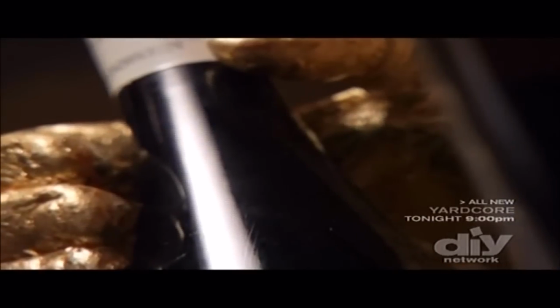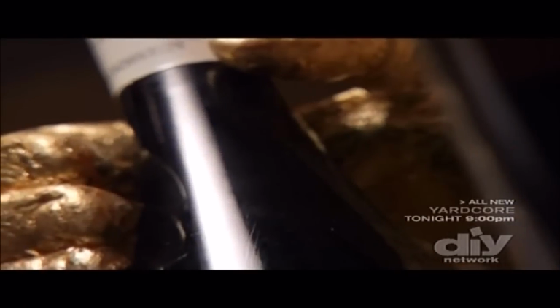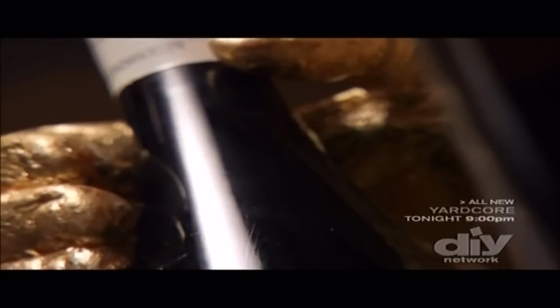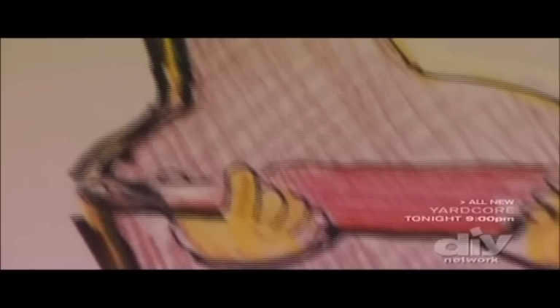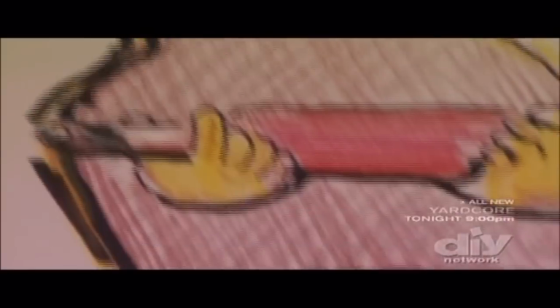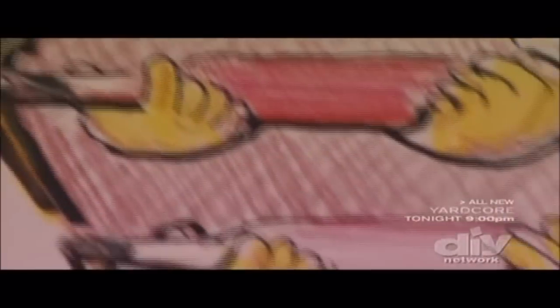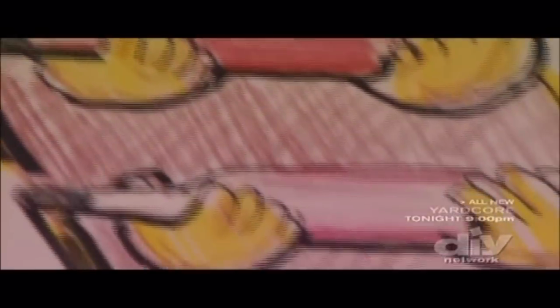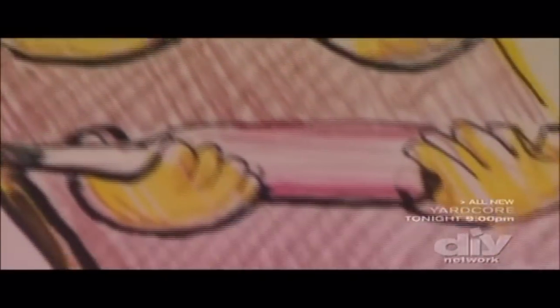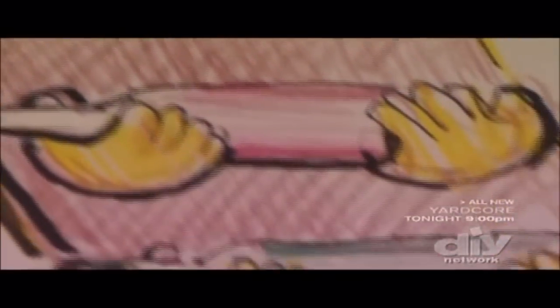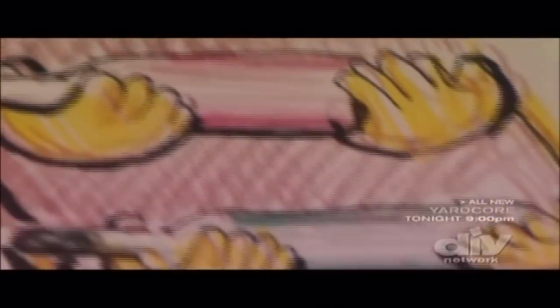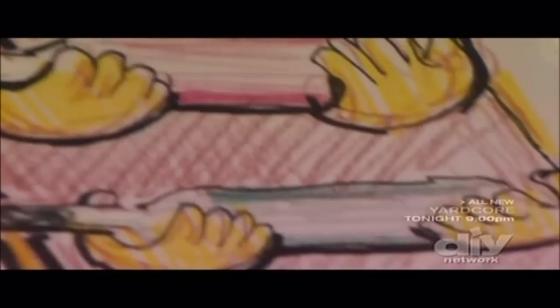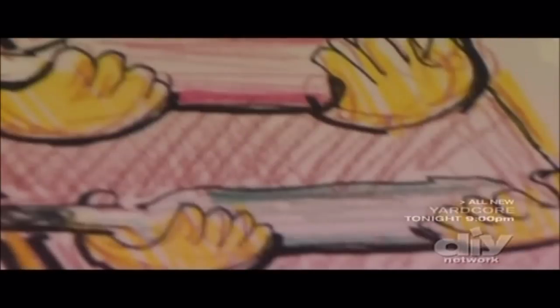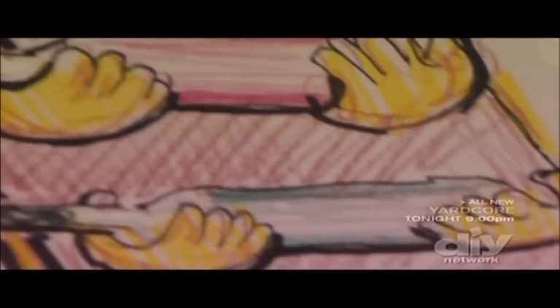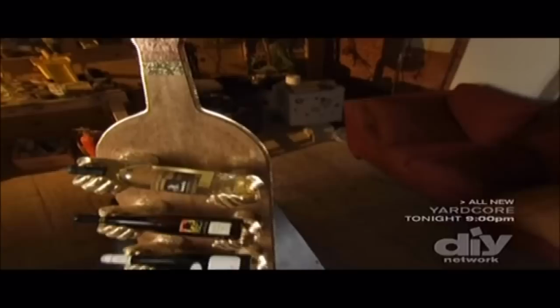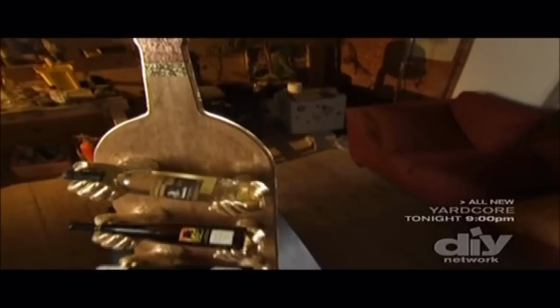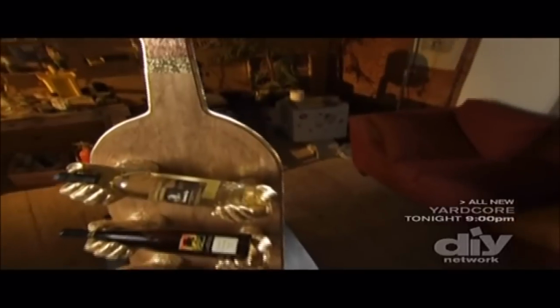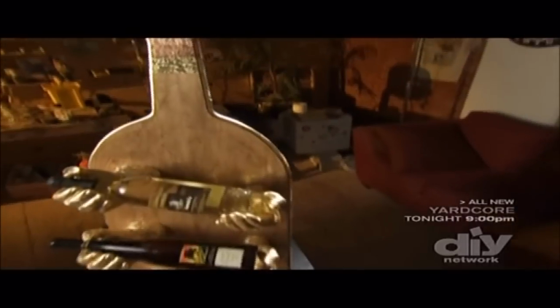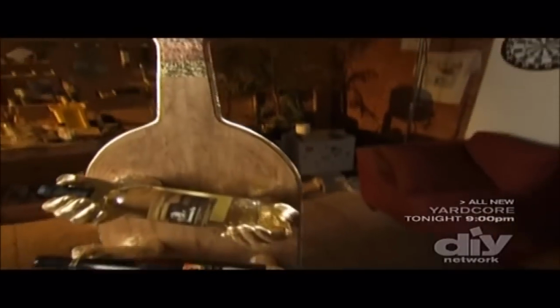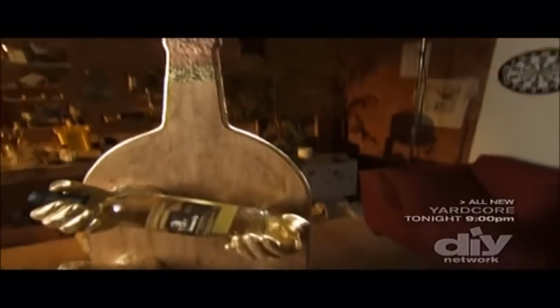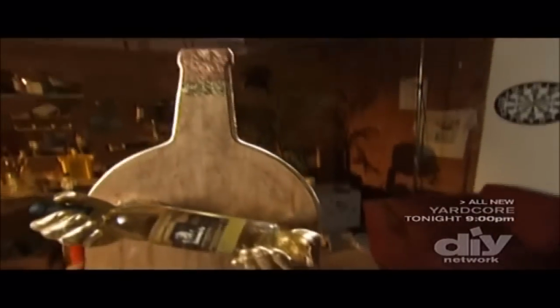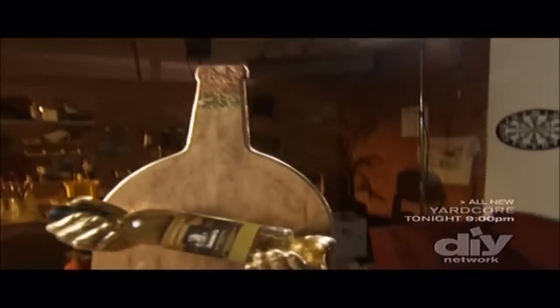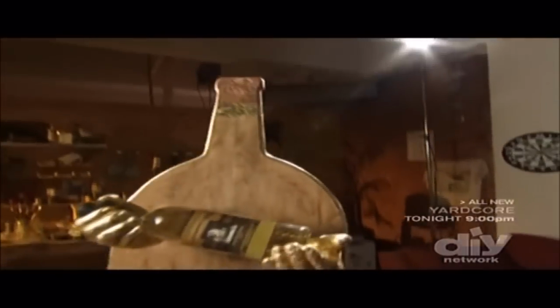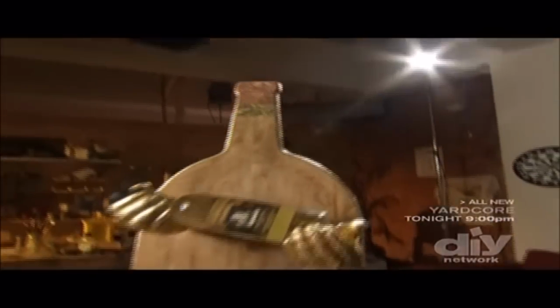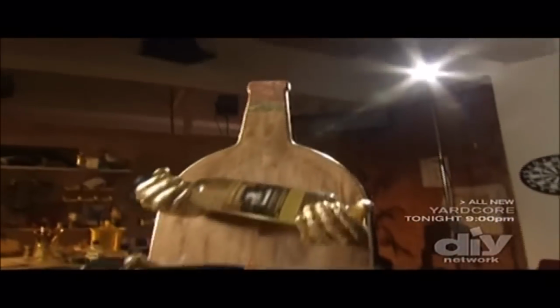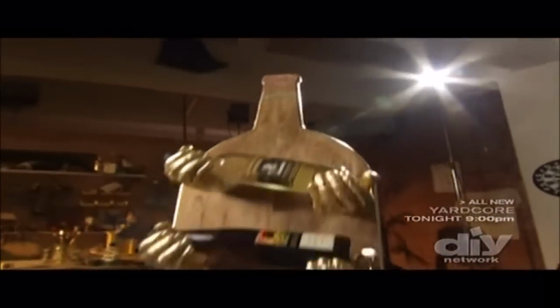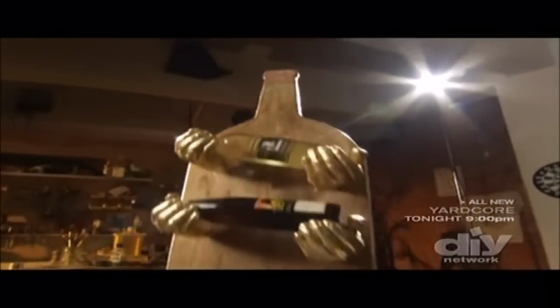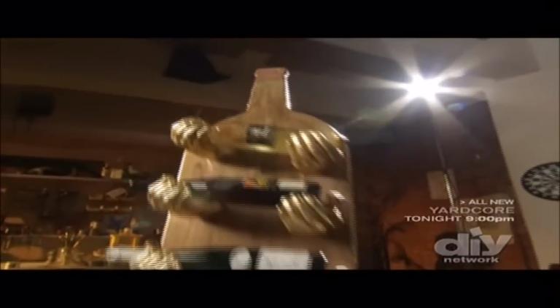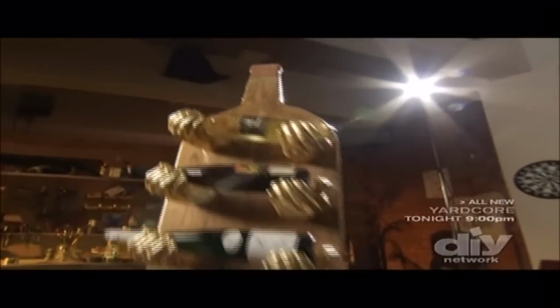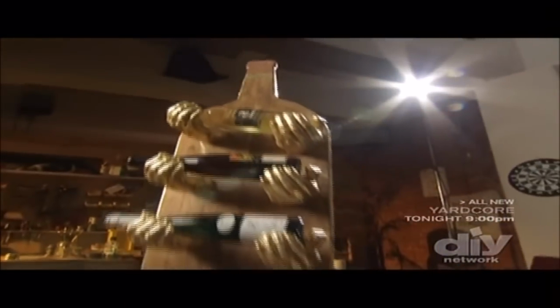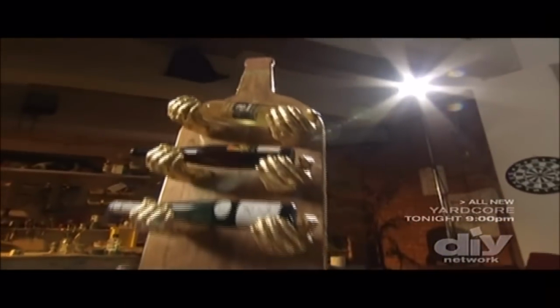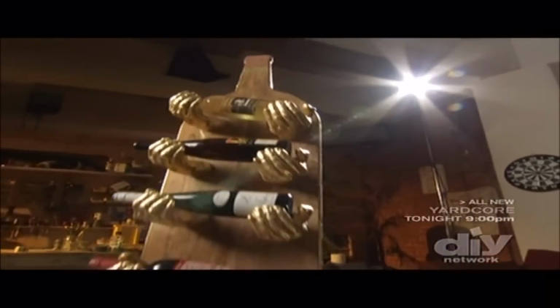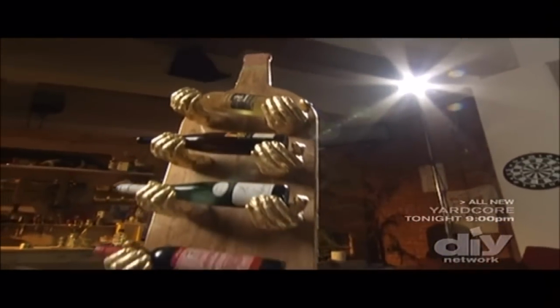For less than $300, we have a flavorful, full-bodied wine rack that Dr. Dave is going to love.